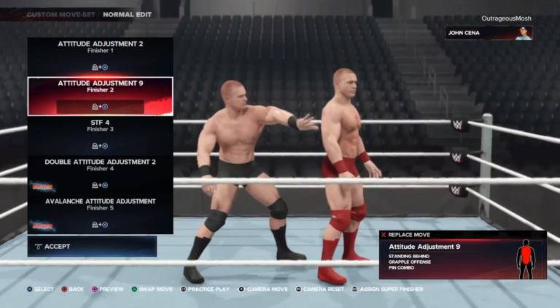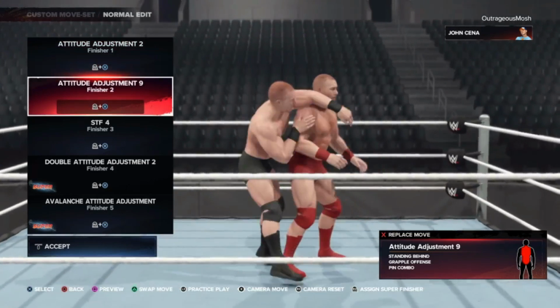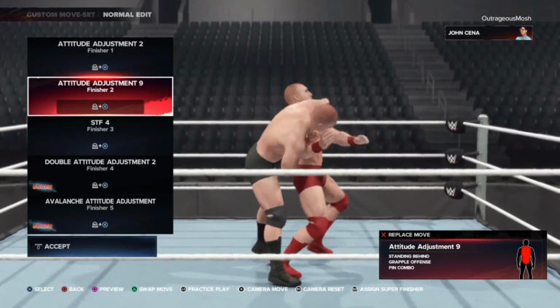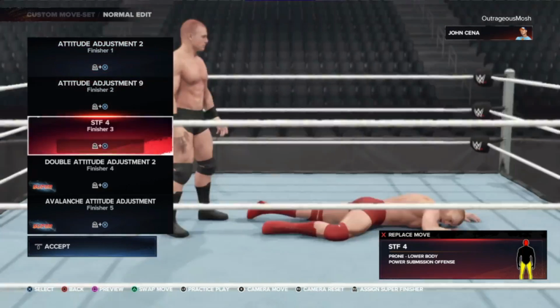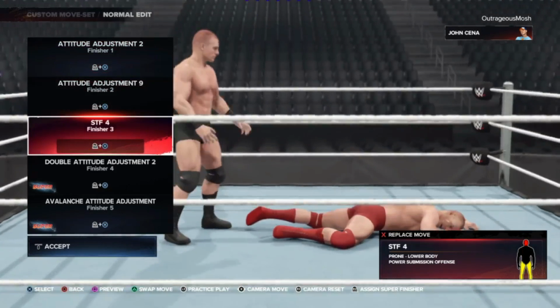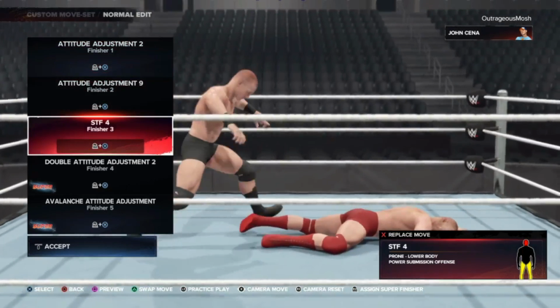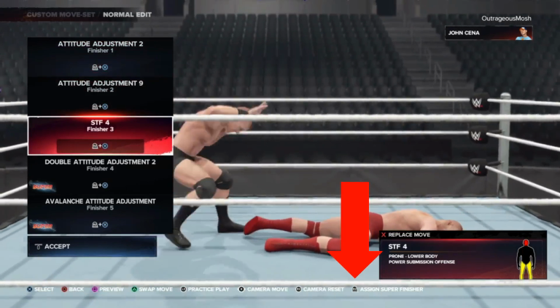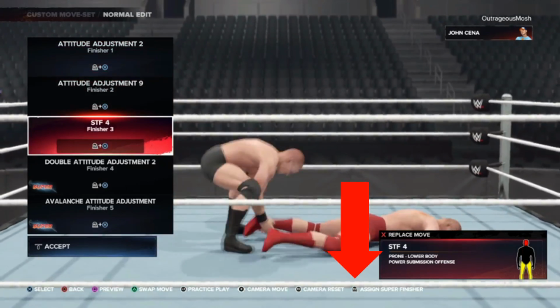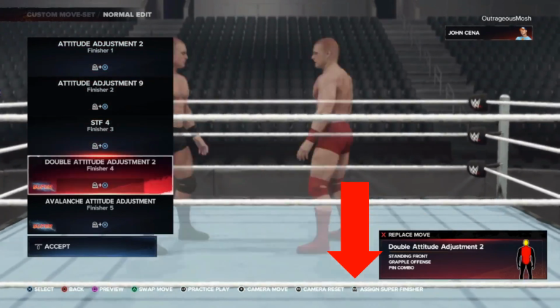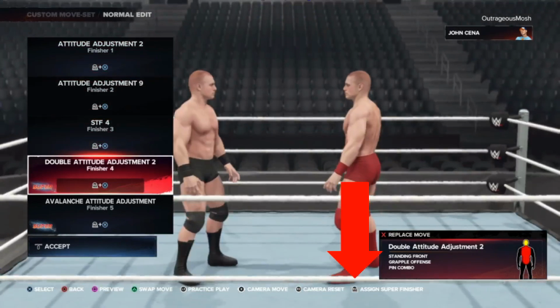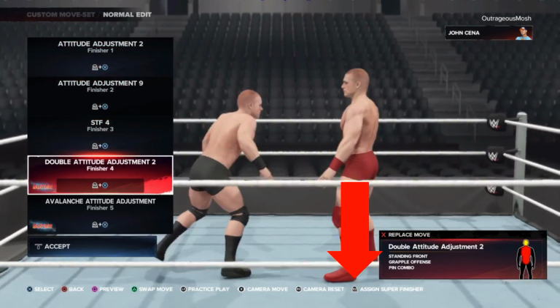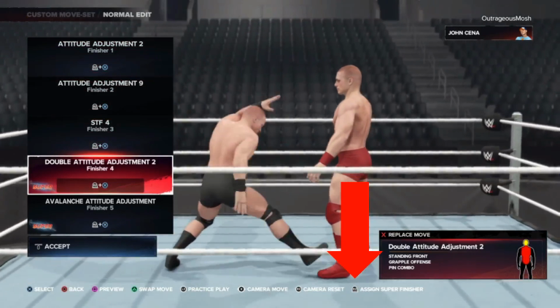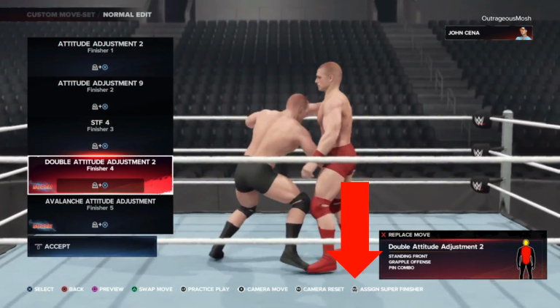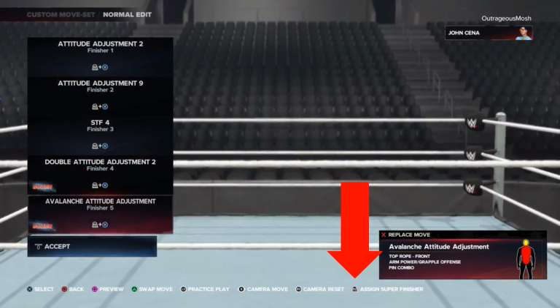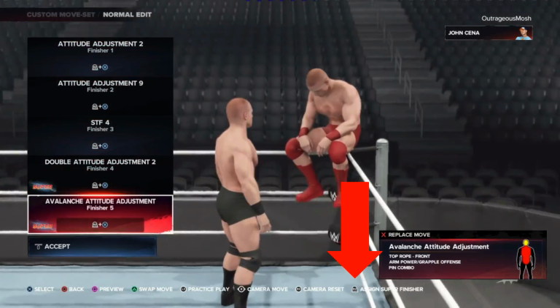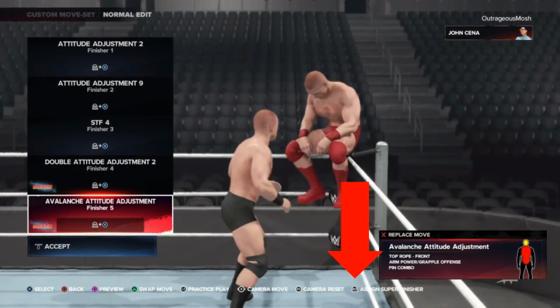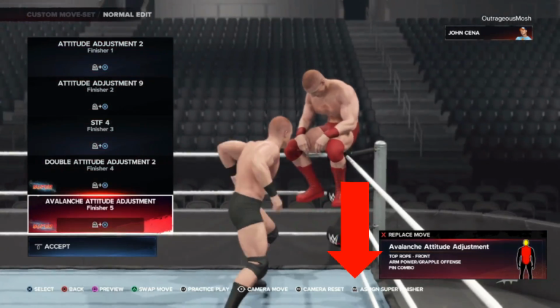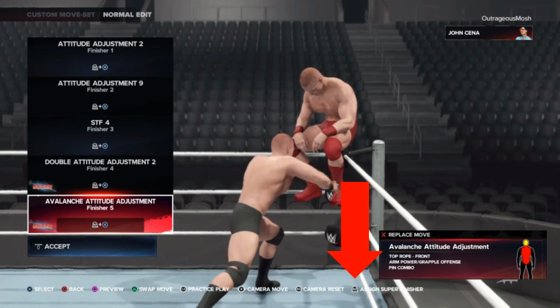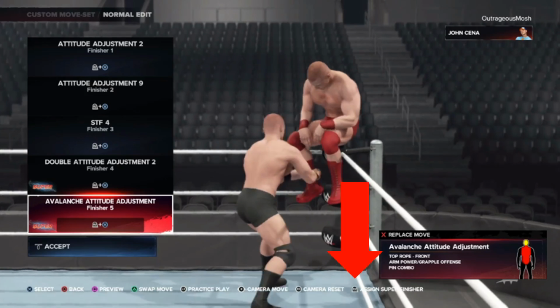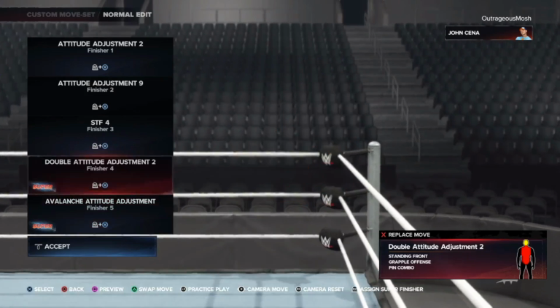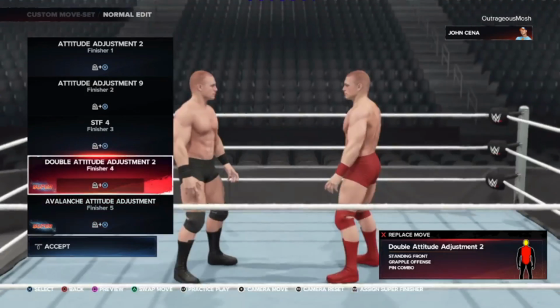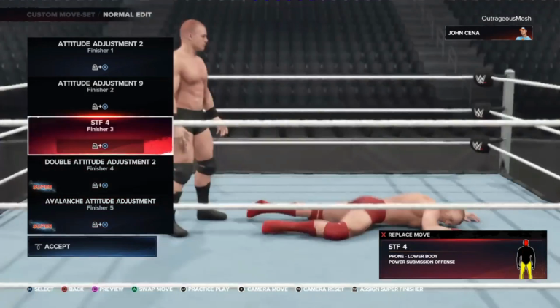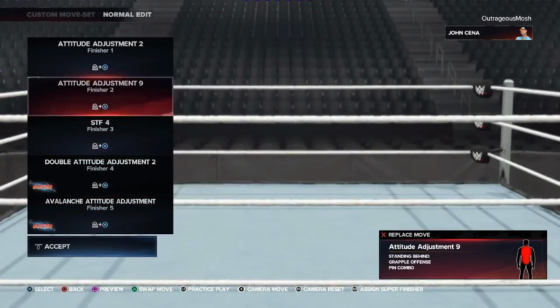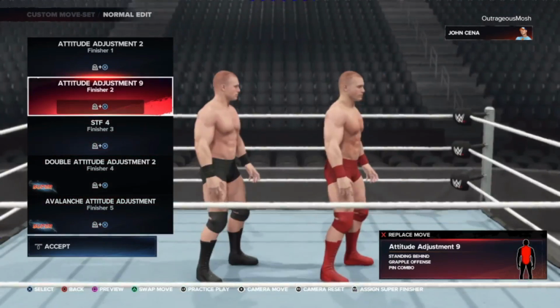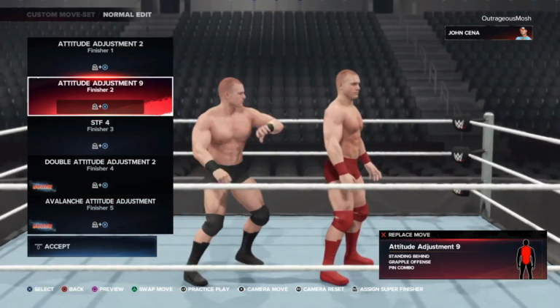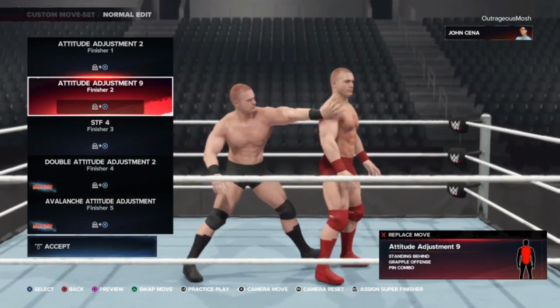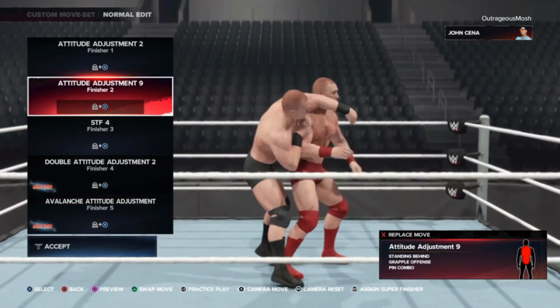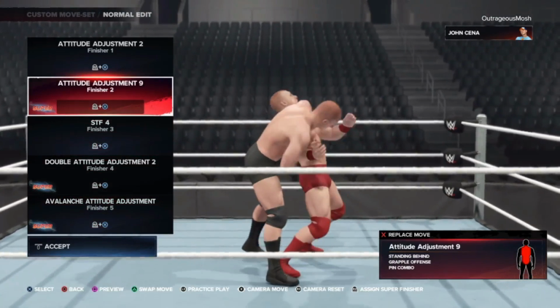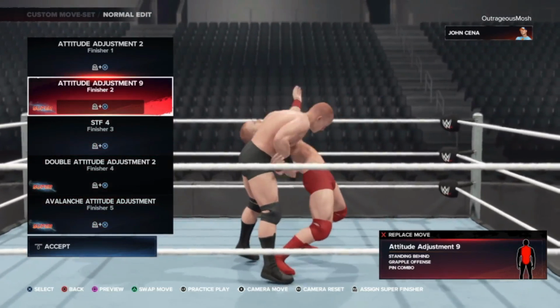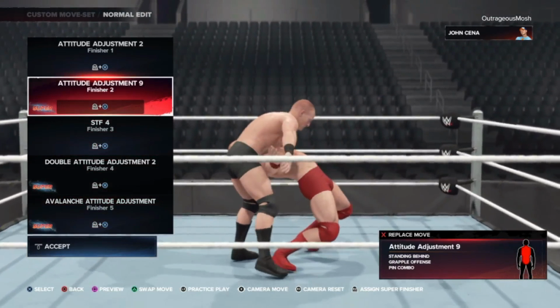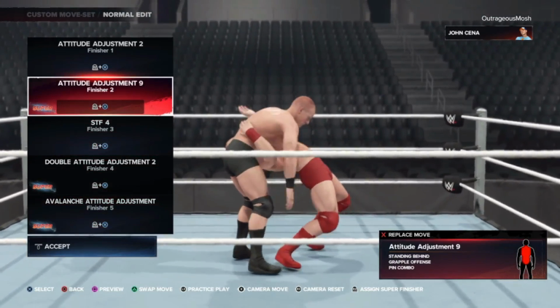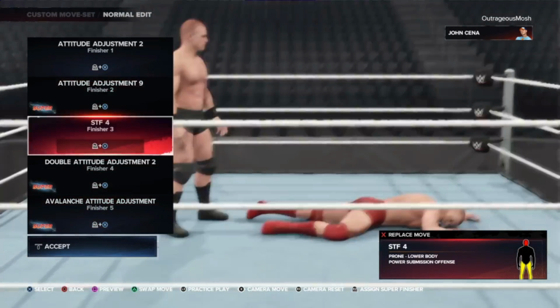For this example, it is R2. Now for whatever reason, you can only assign super finishers from finisher 2 to finisher 5.